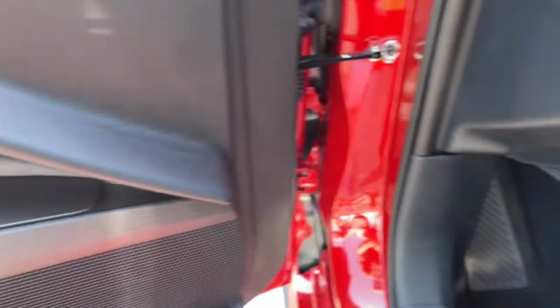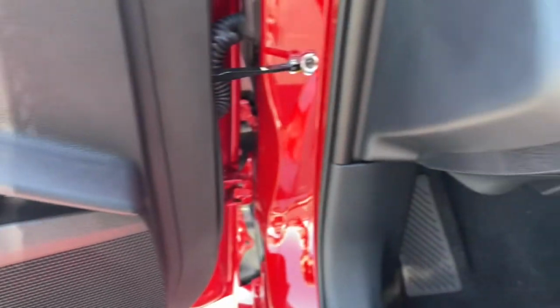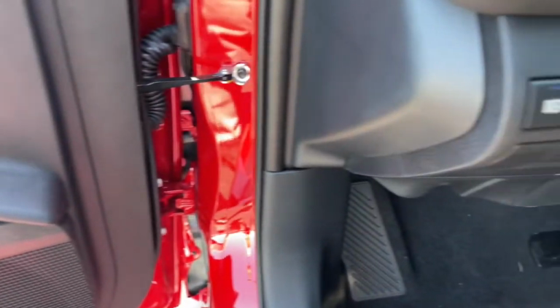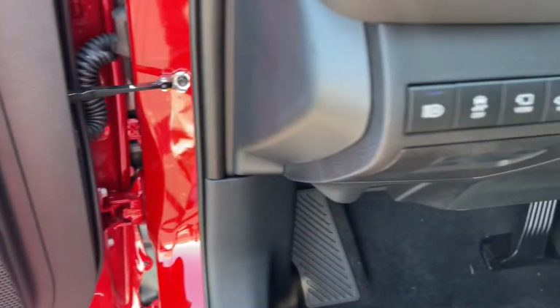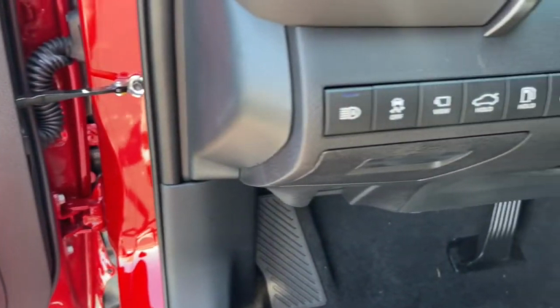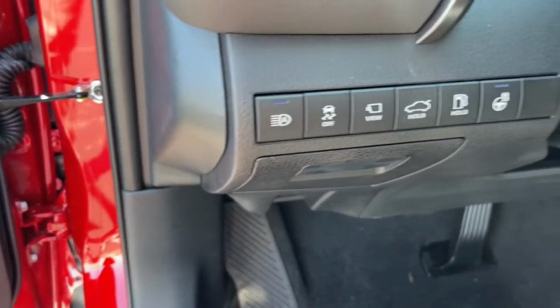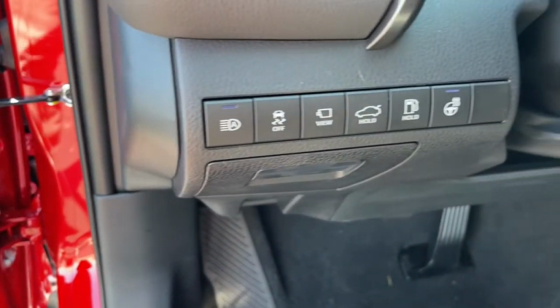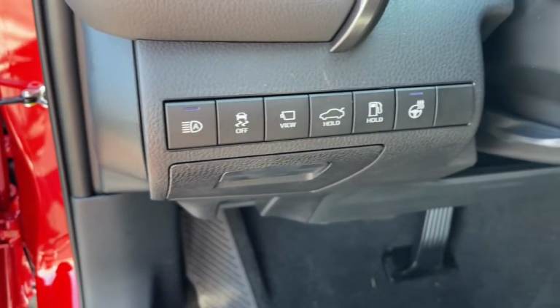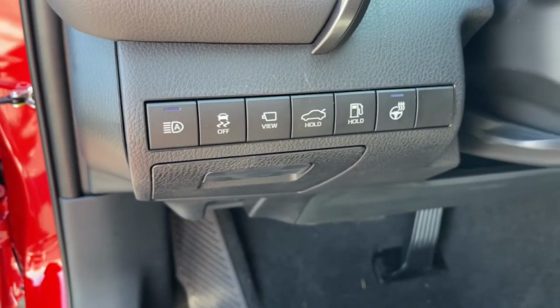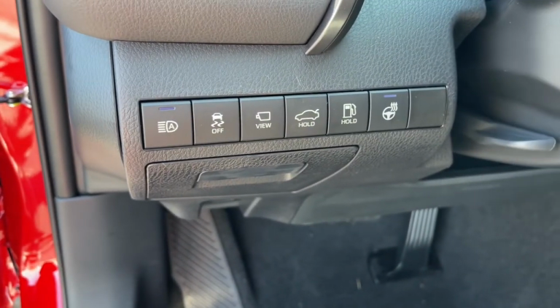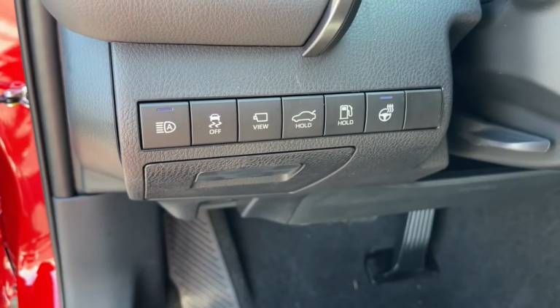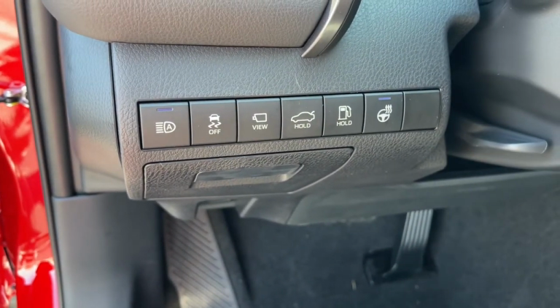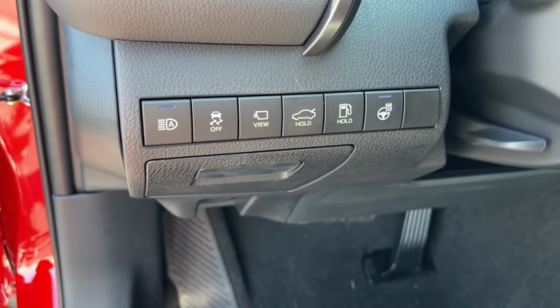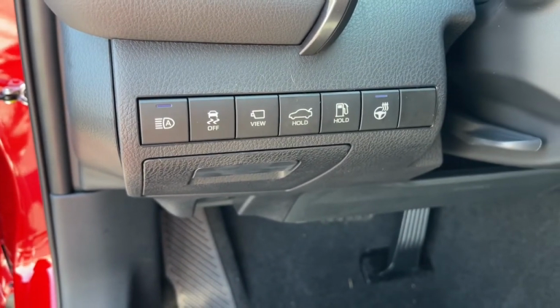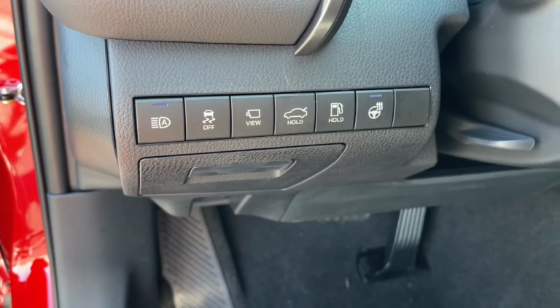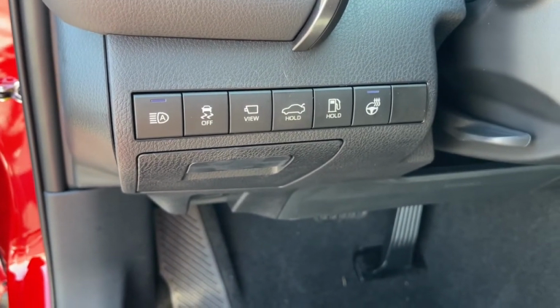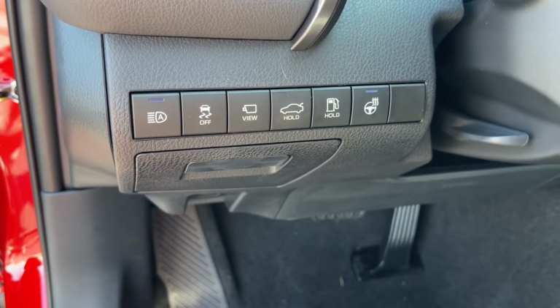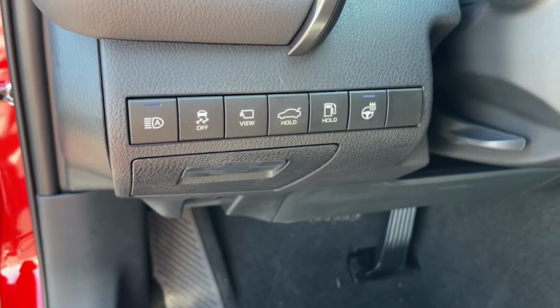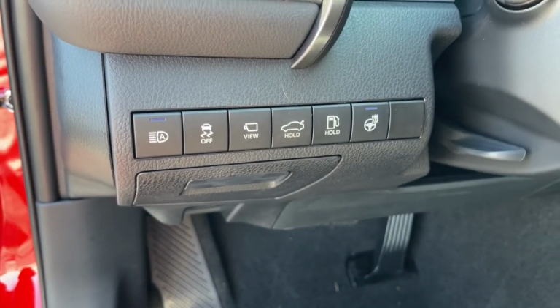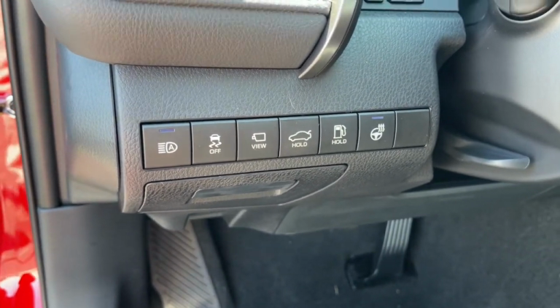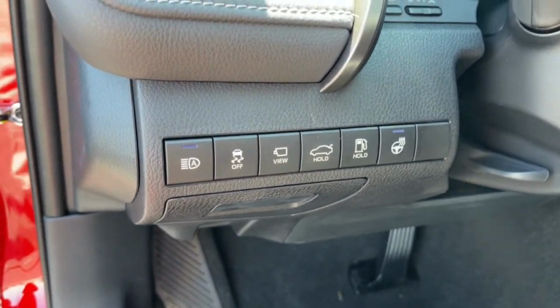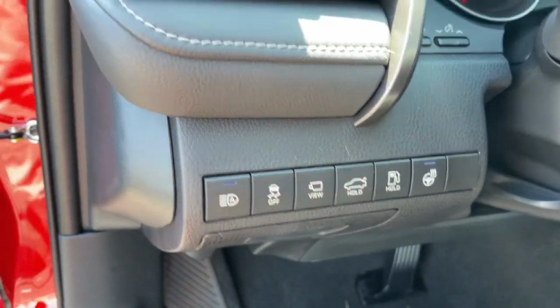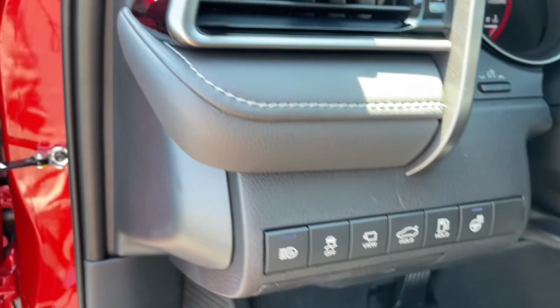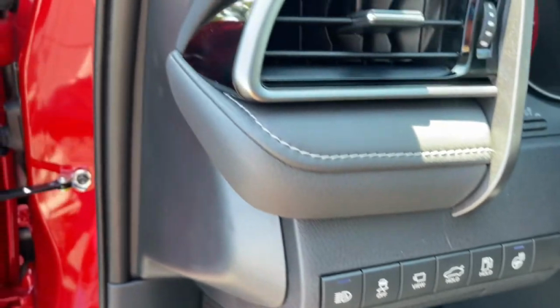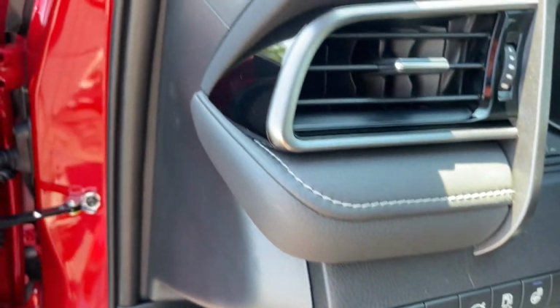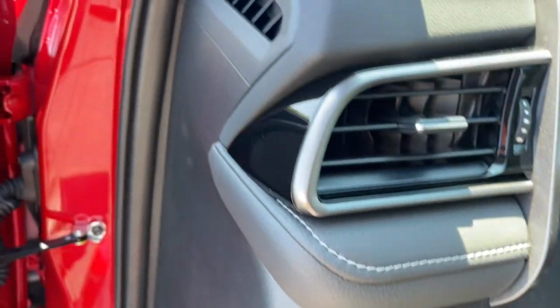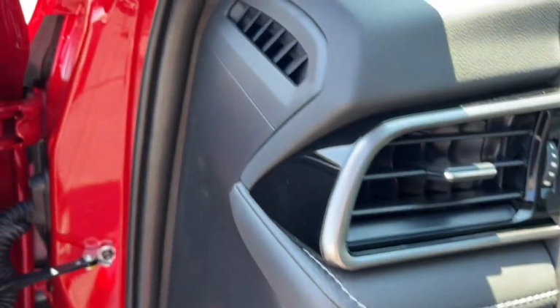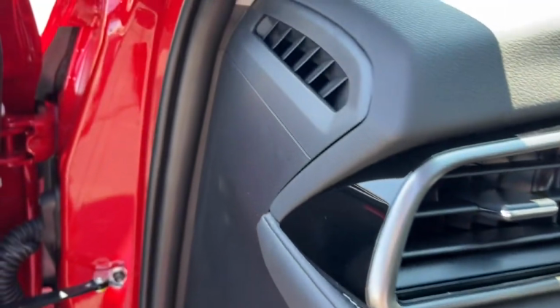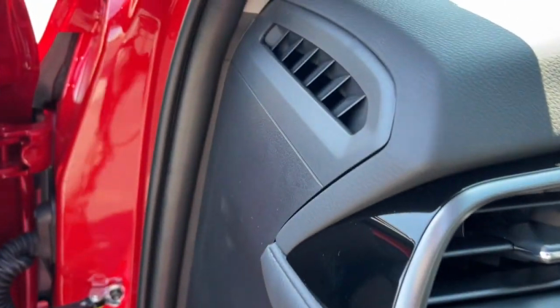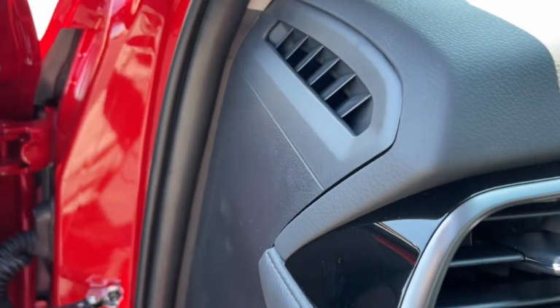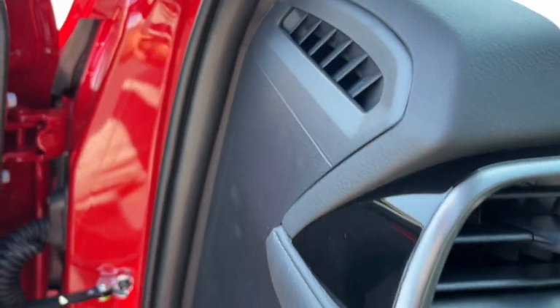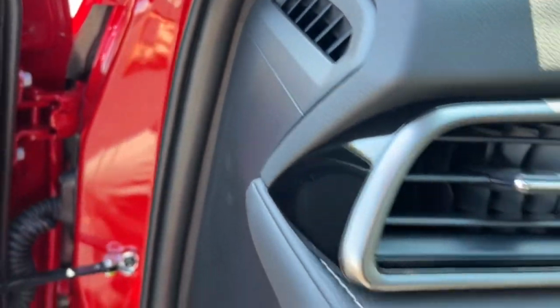Tire pressure monitoring system, trip computer, bucket seats, power windows.